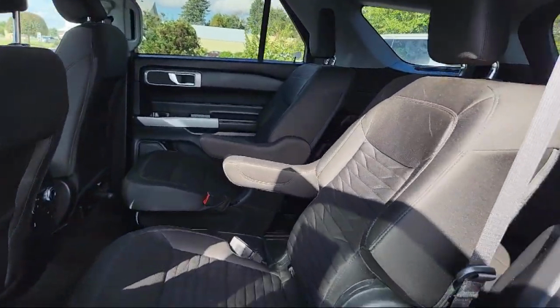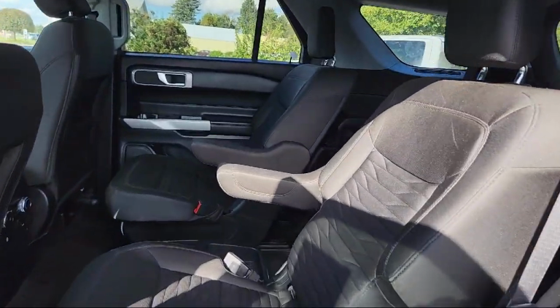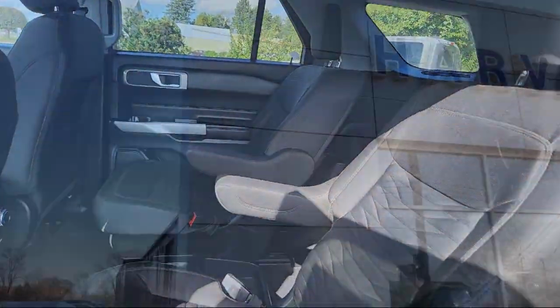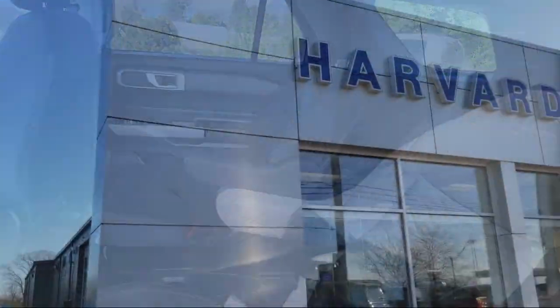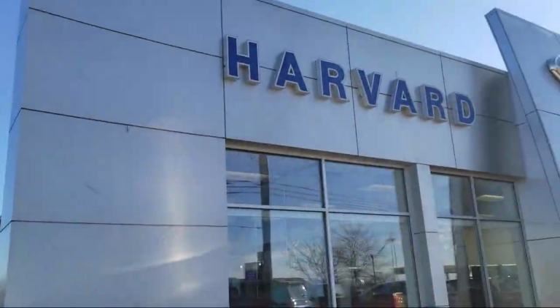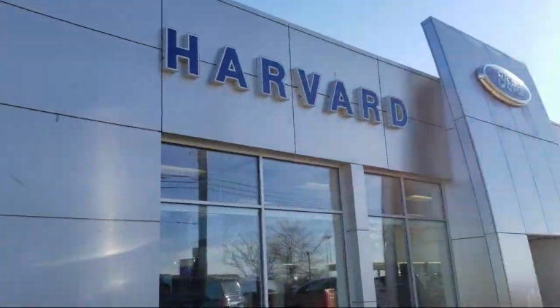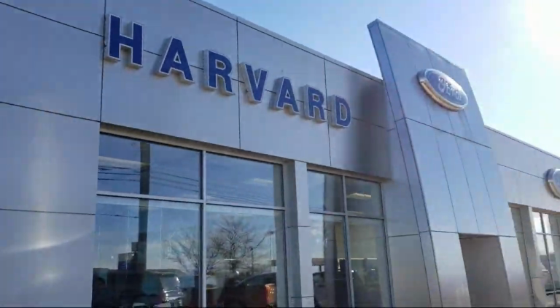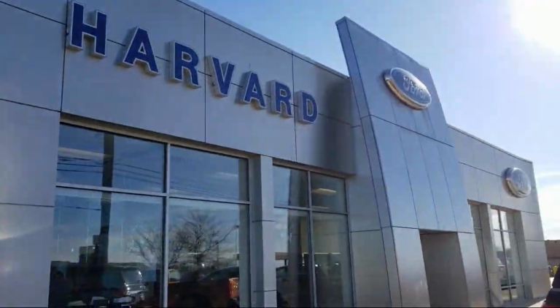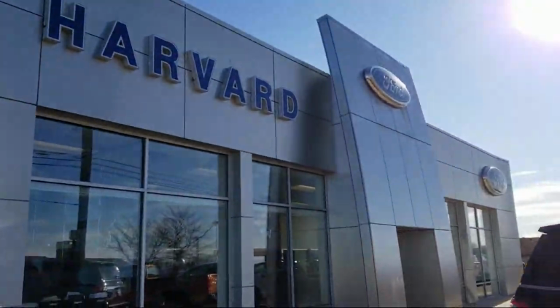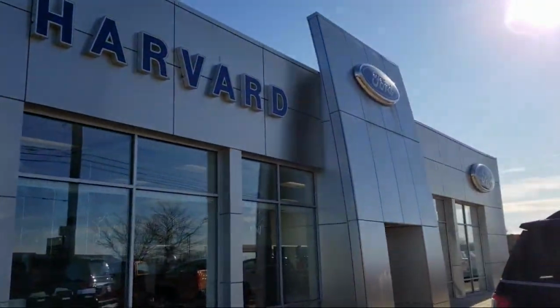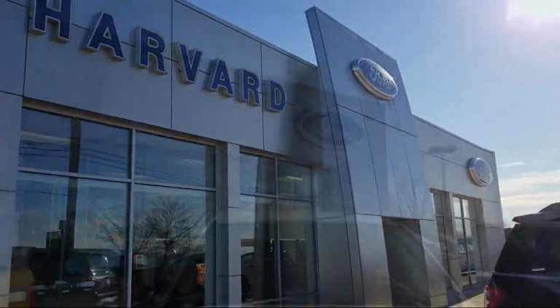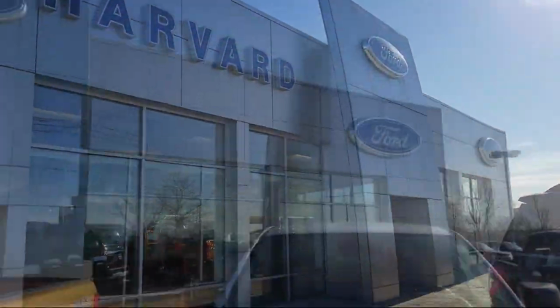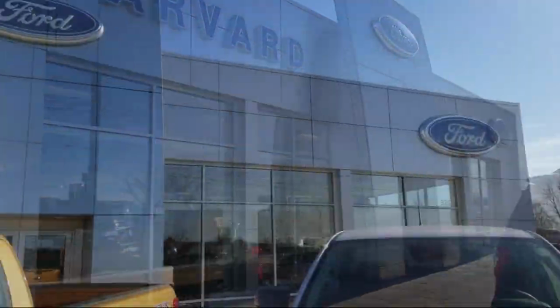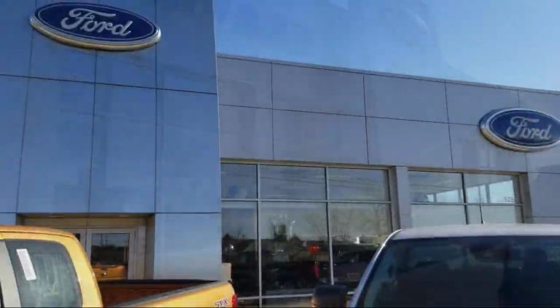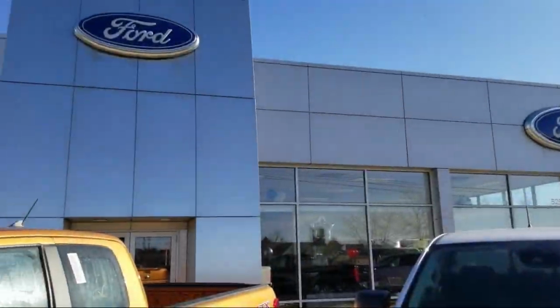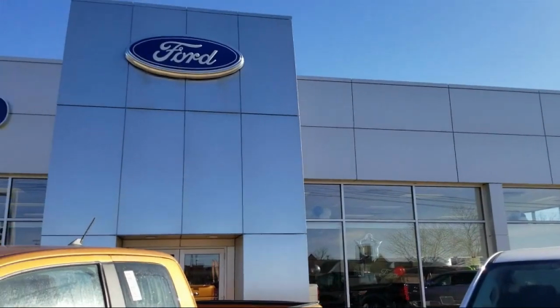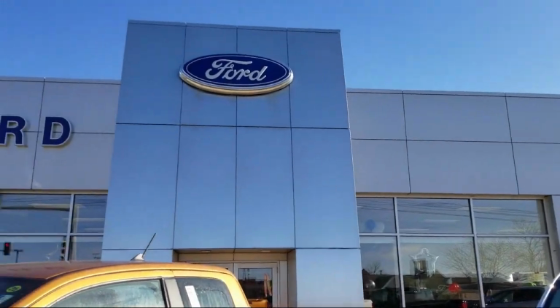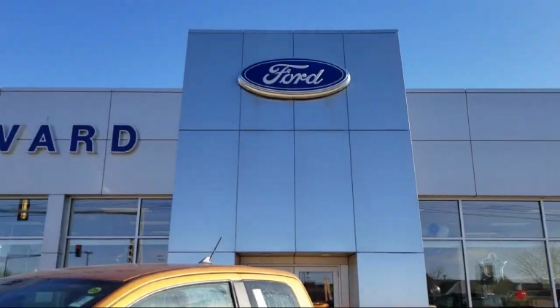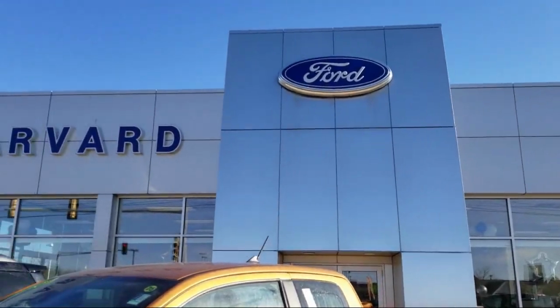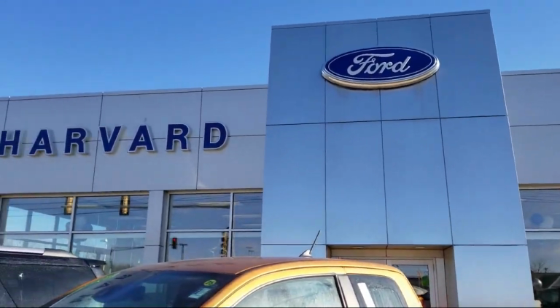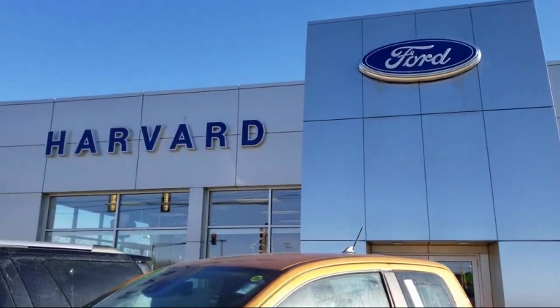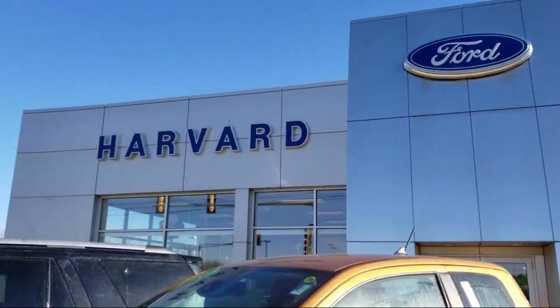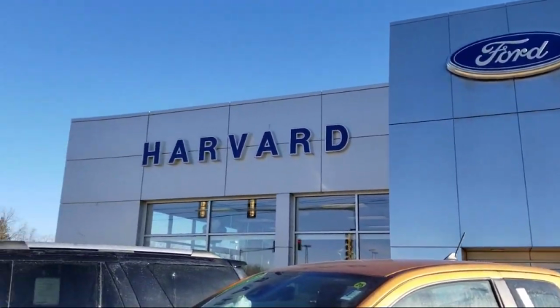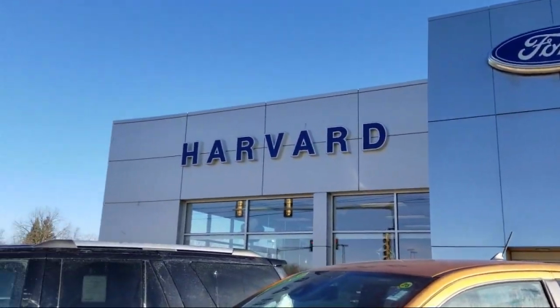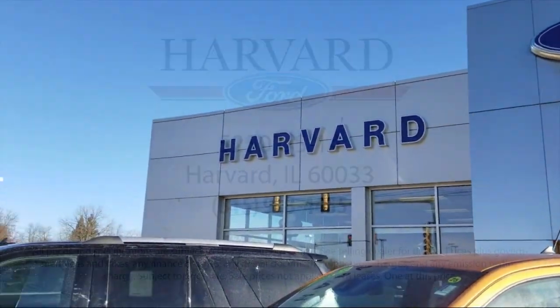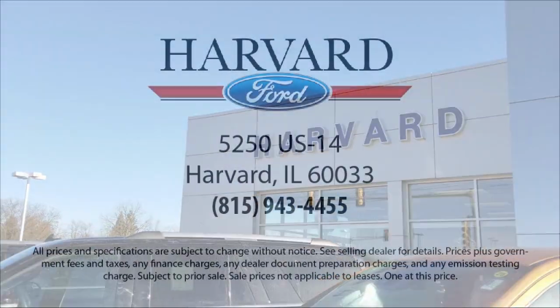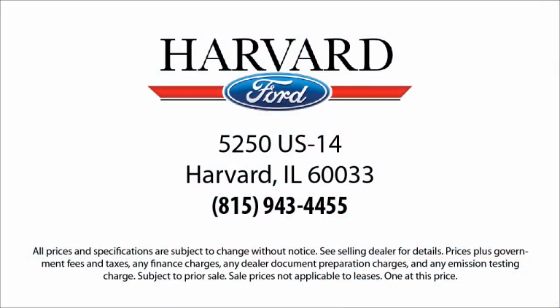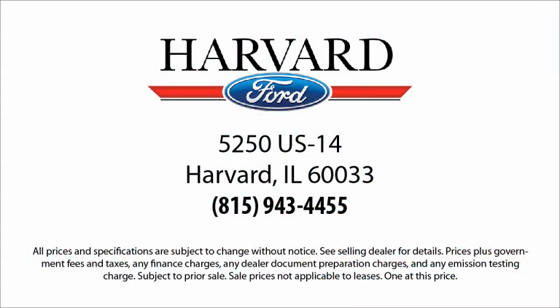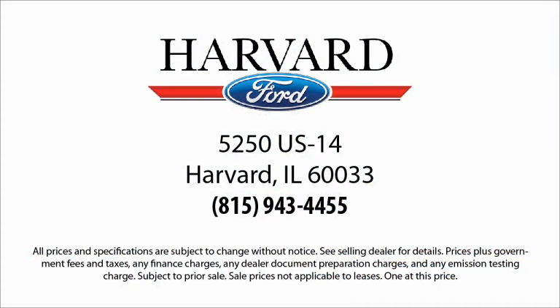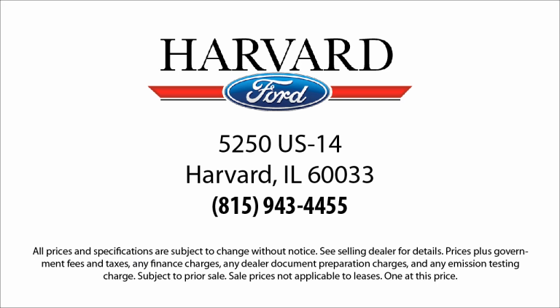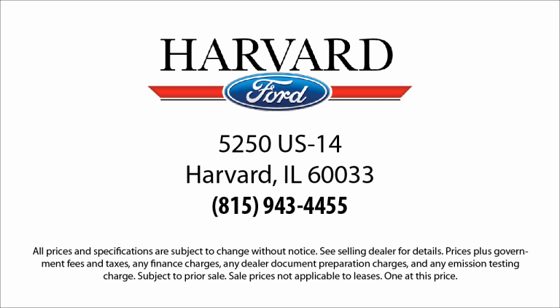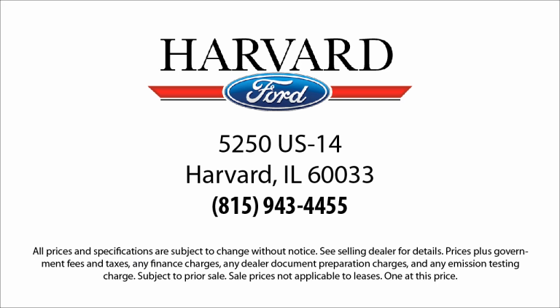So come visit us today — you'll be glad you did. We're located at 5250 South U.S. Highway 14 in Harvard.